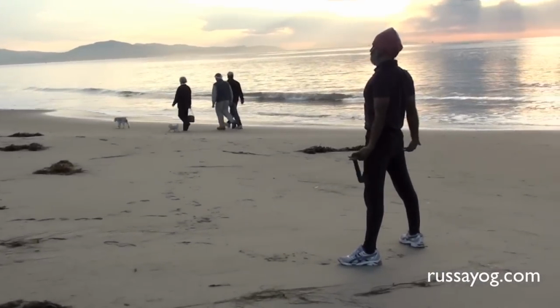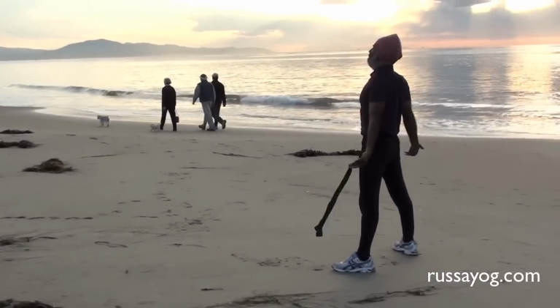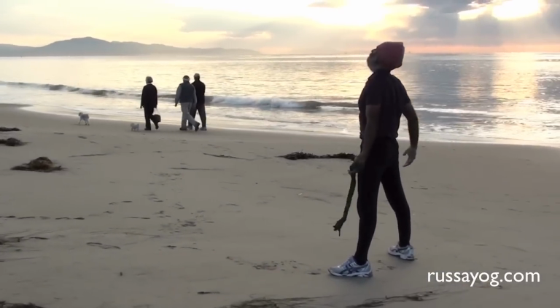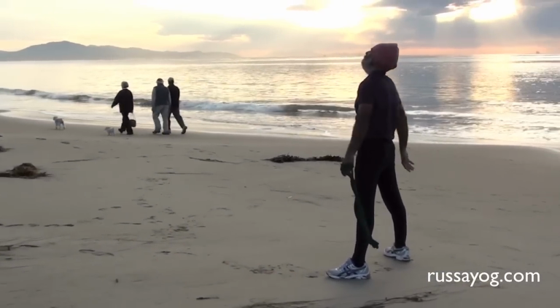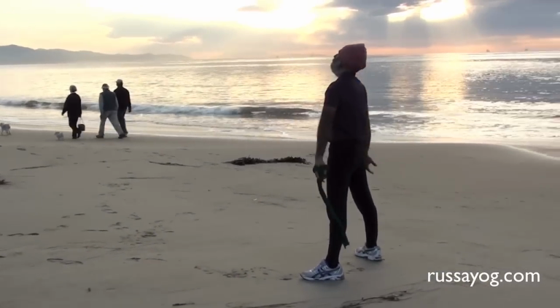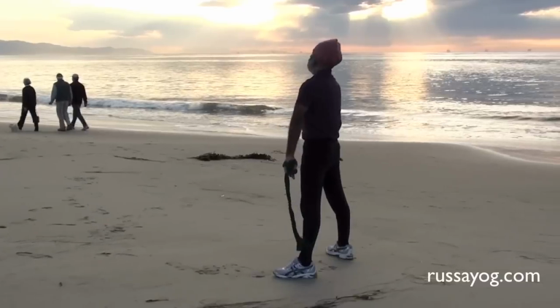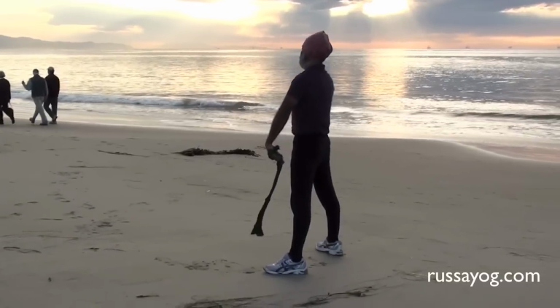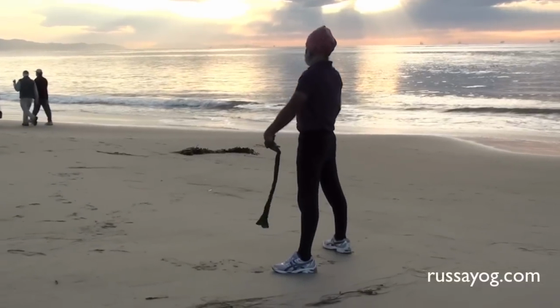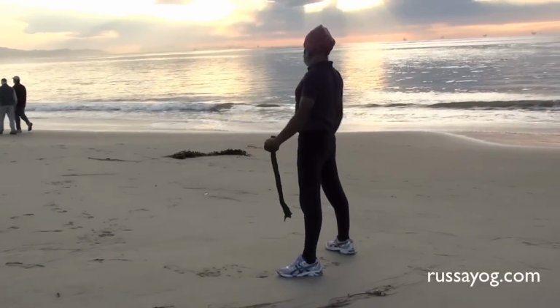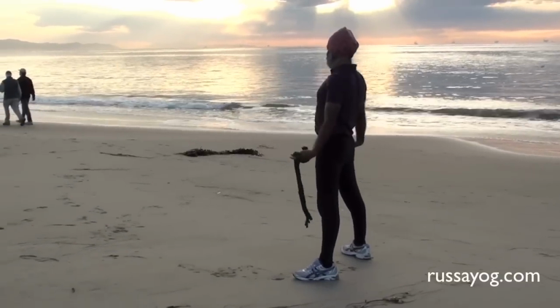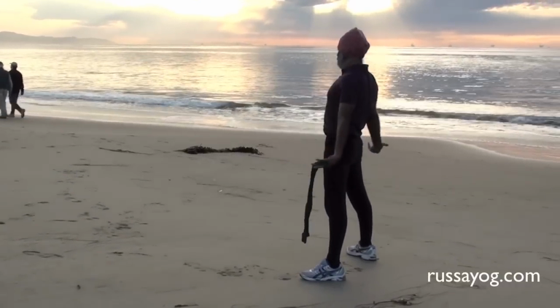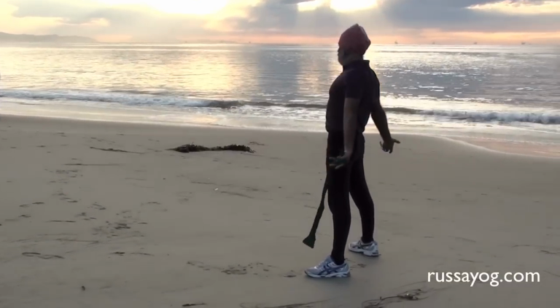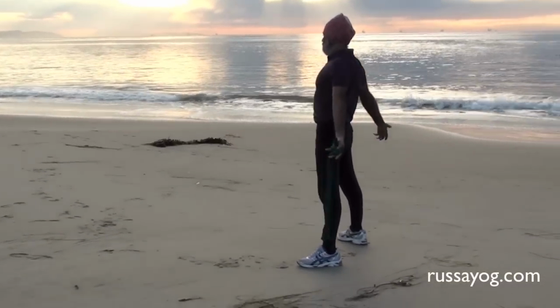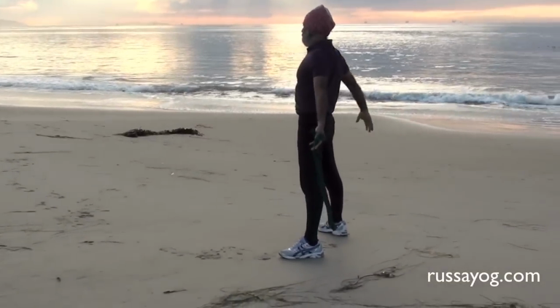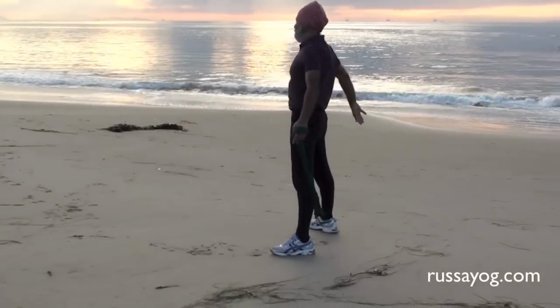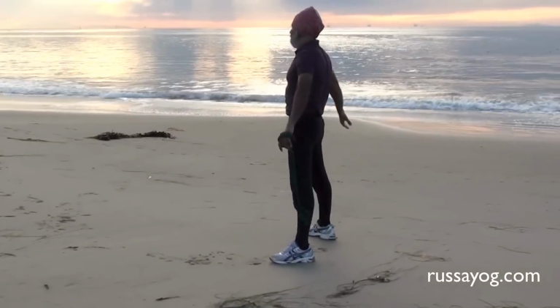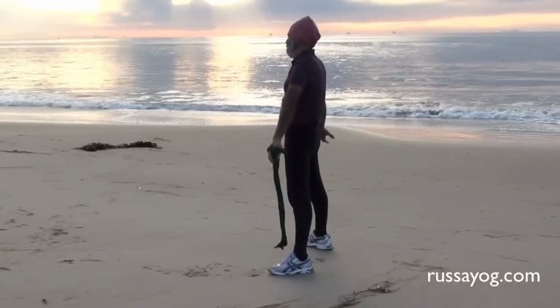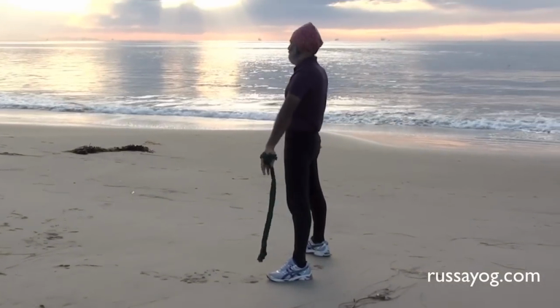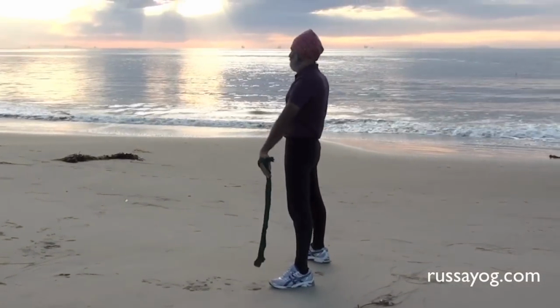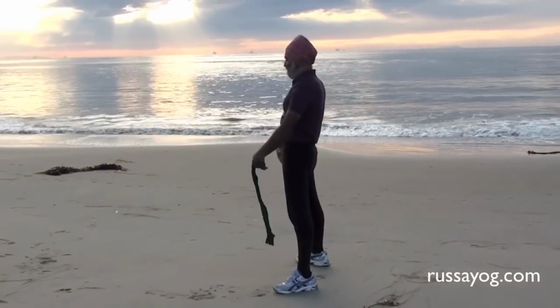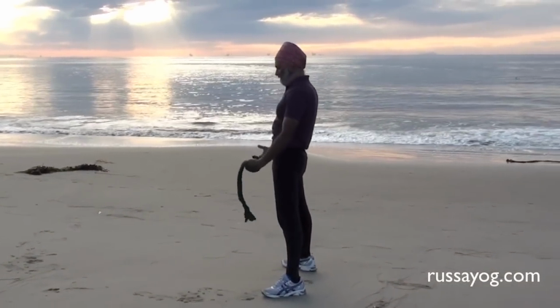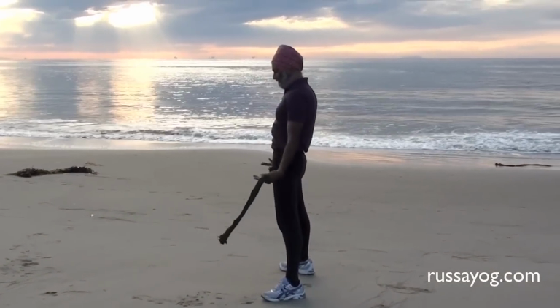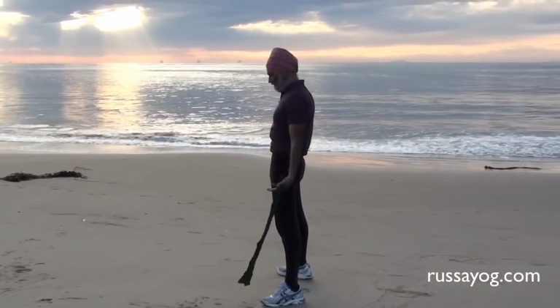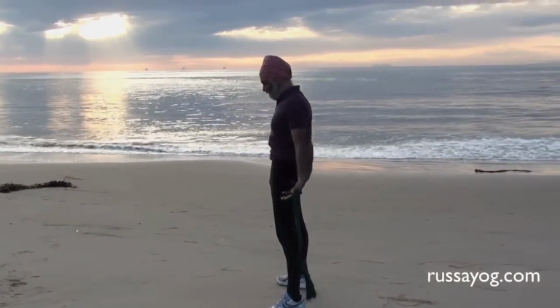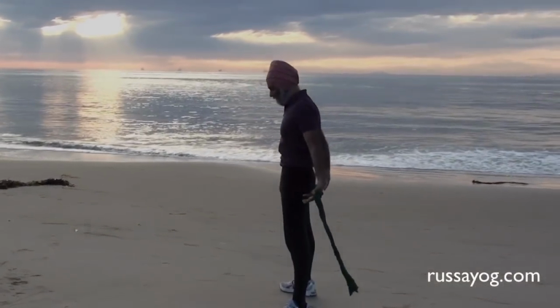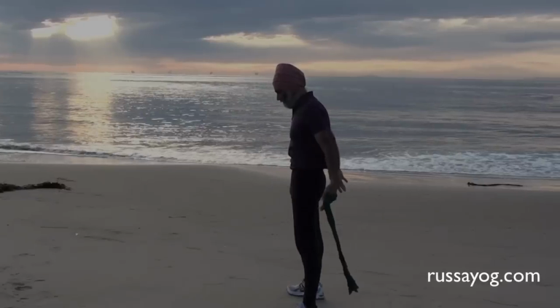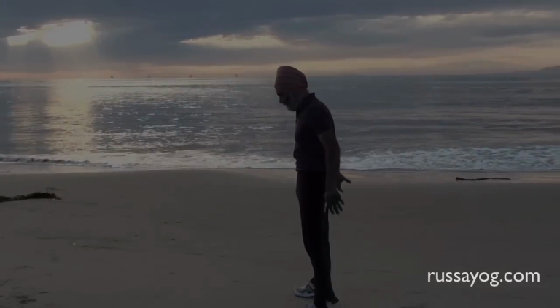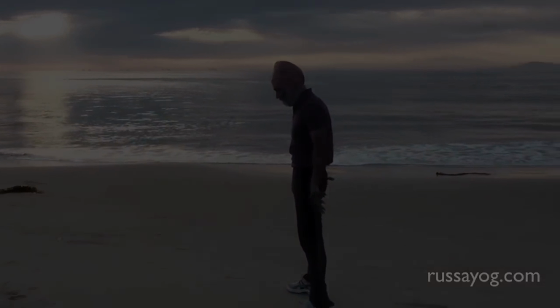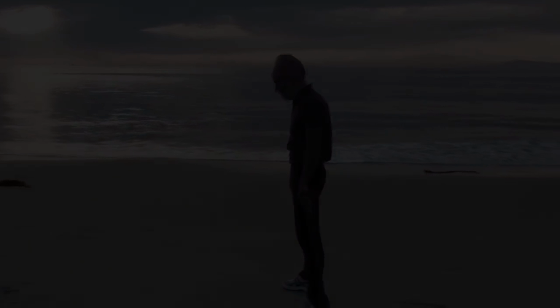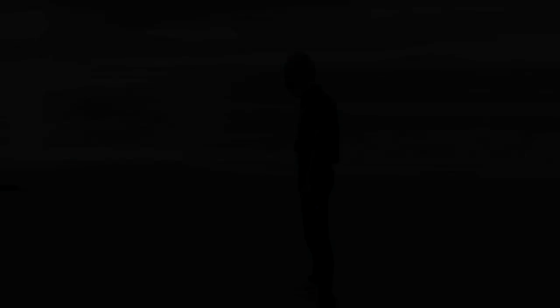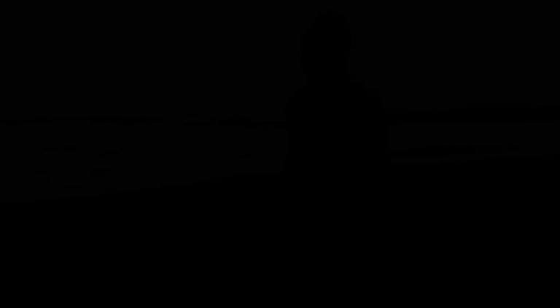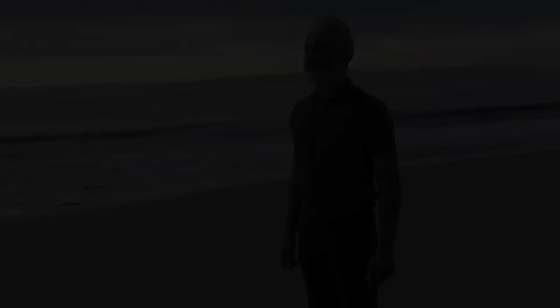Release. Relax. Roll the shoulders. Rotate the wrists and prepare for the next pranayama.